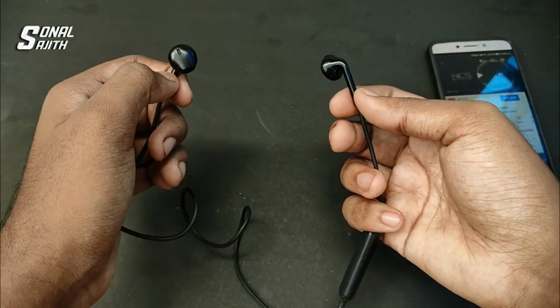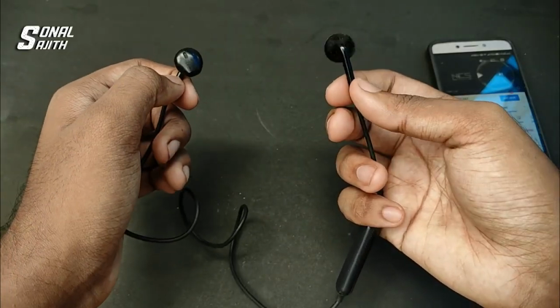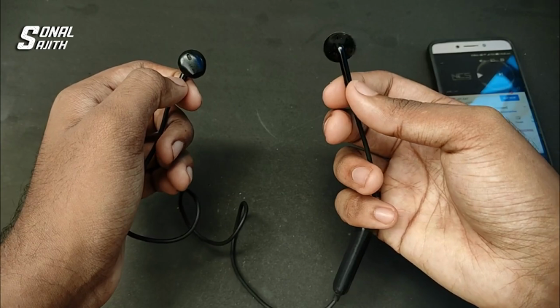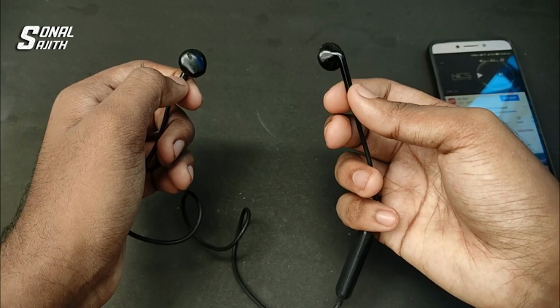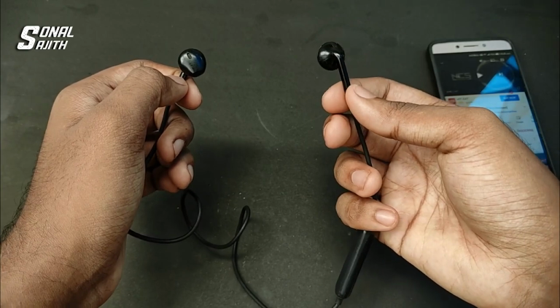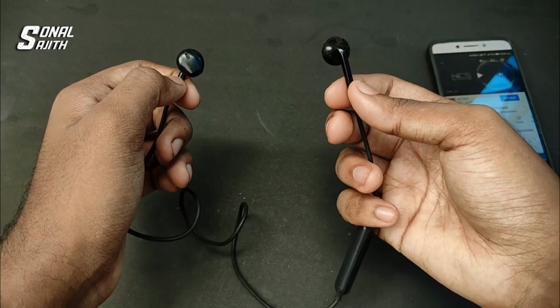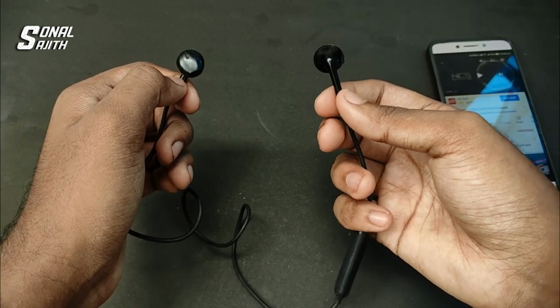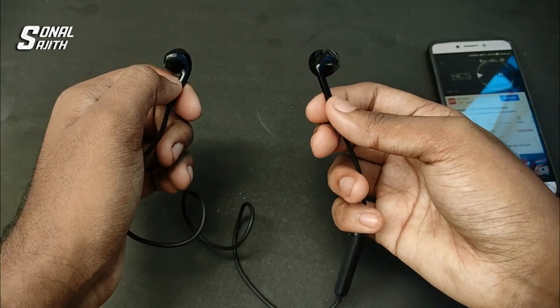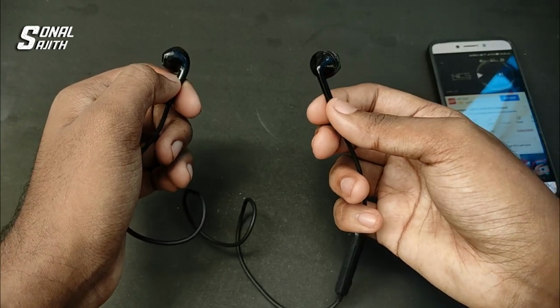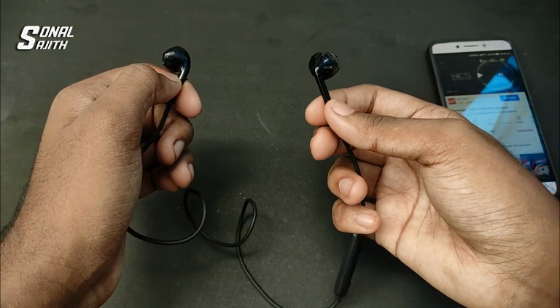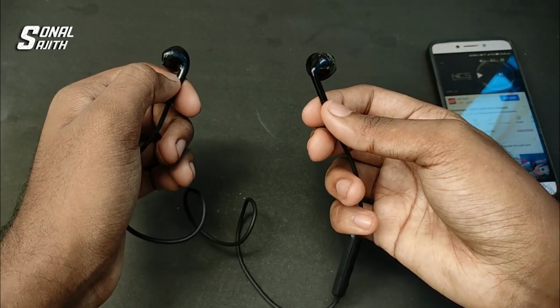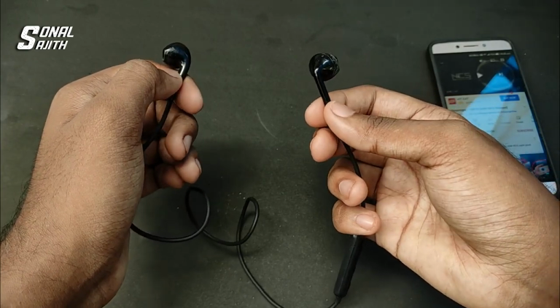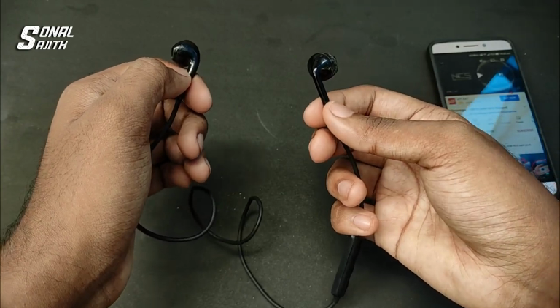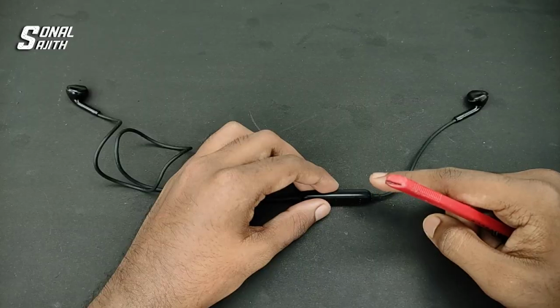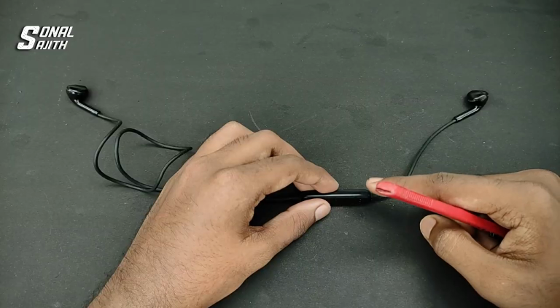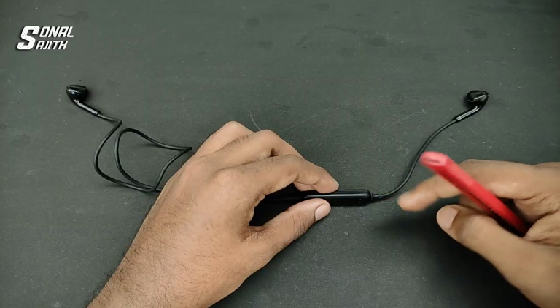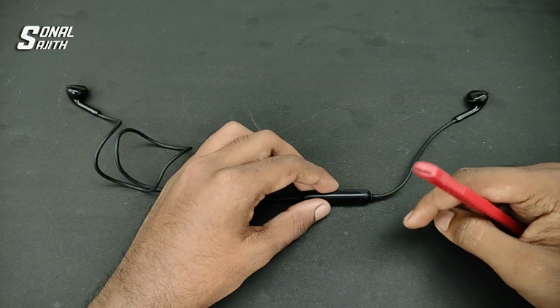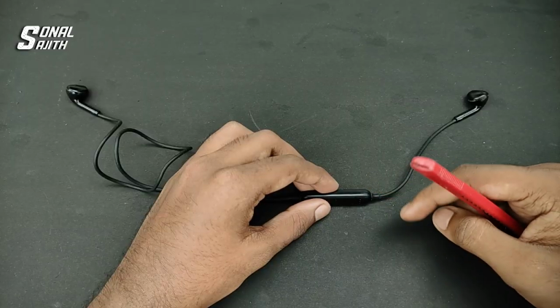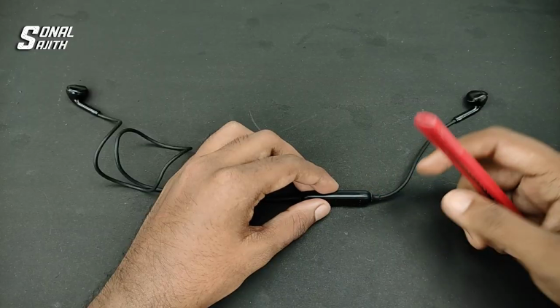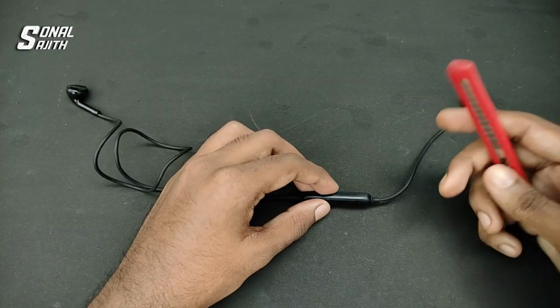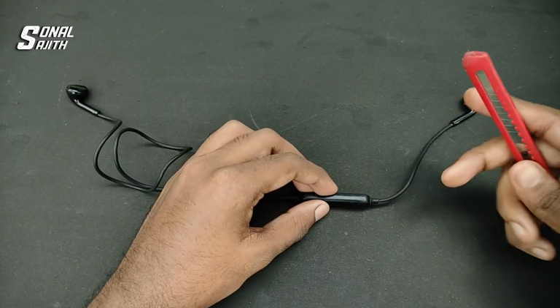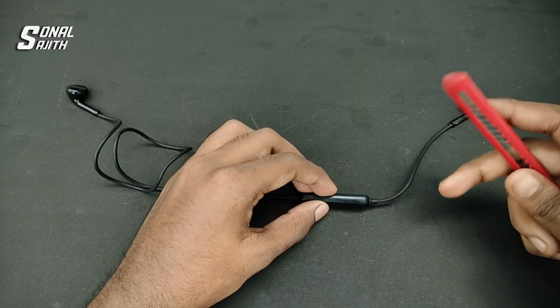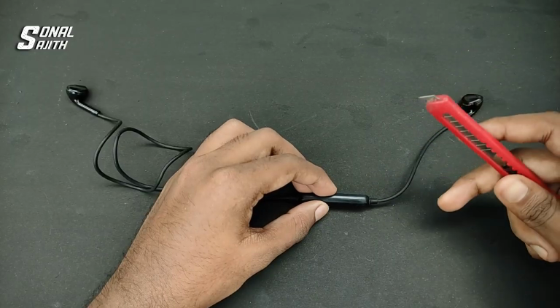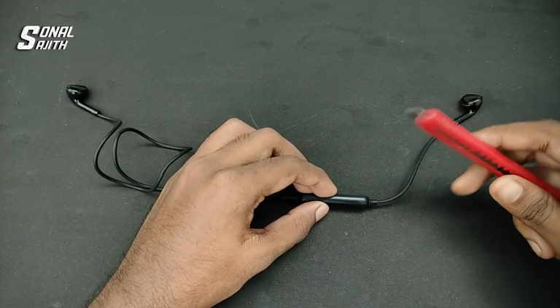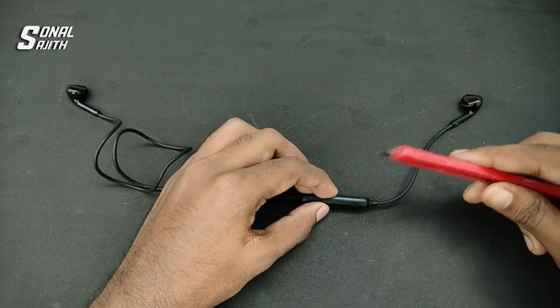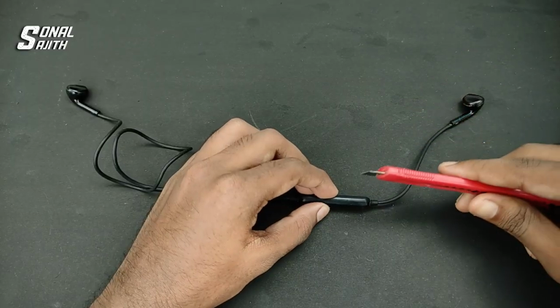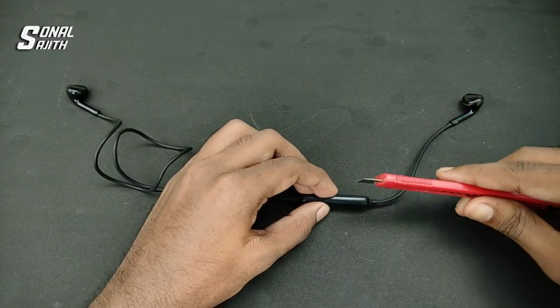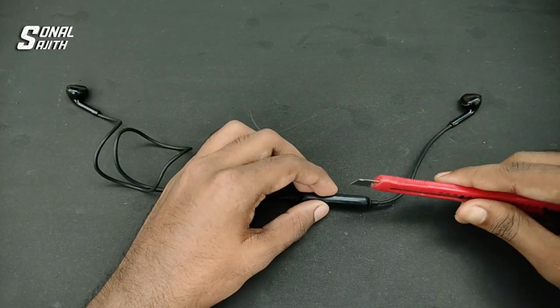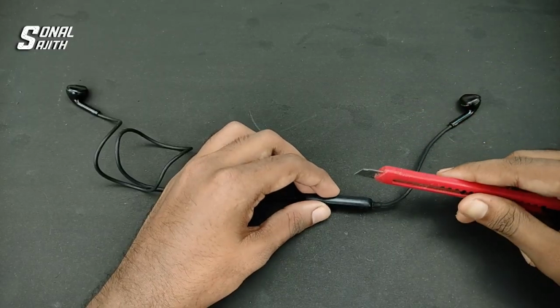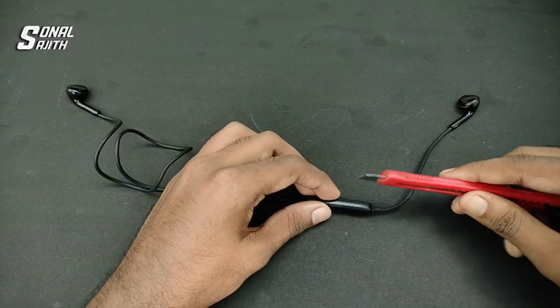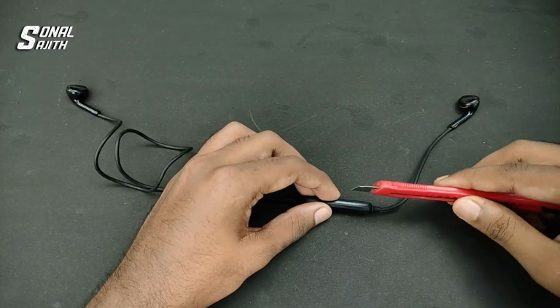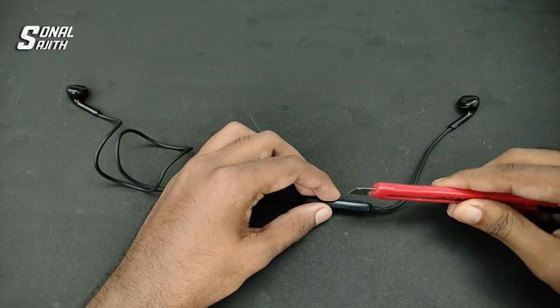Now let's get to the repair. Let's check the board and check the loose connection.